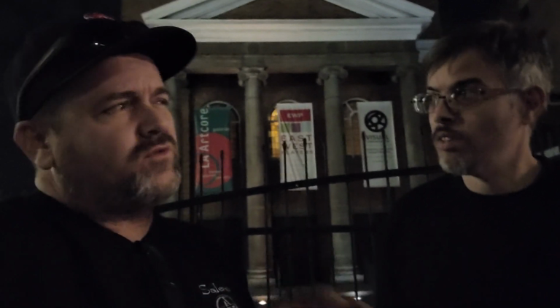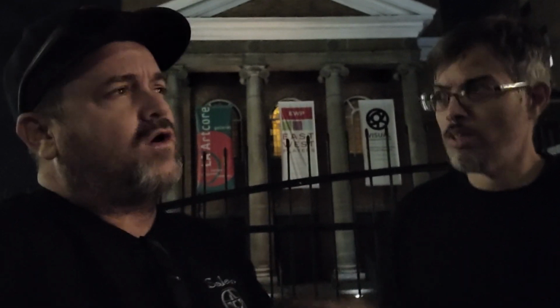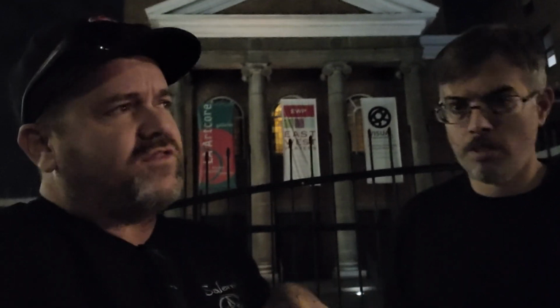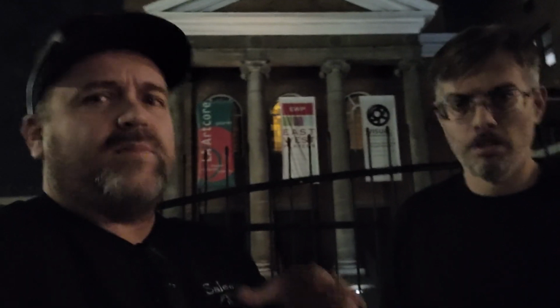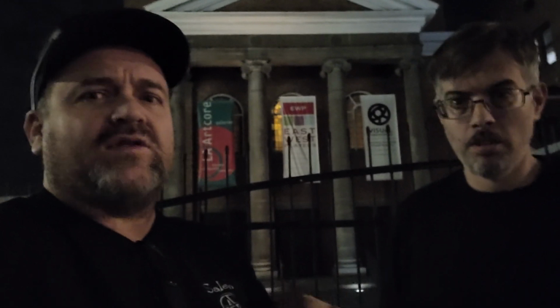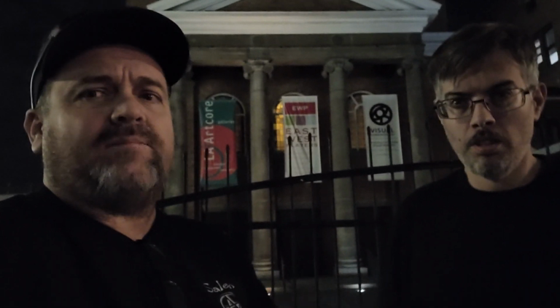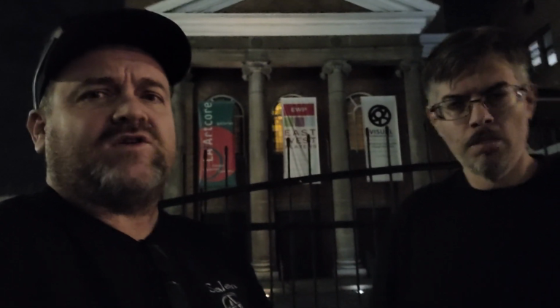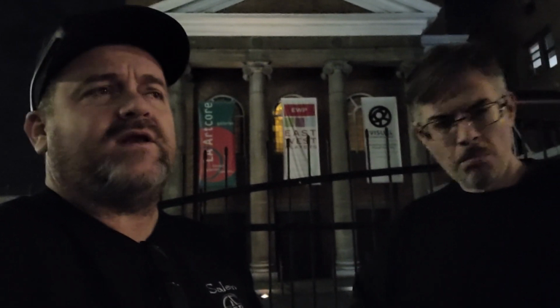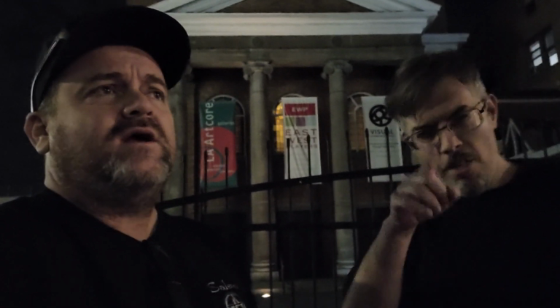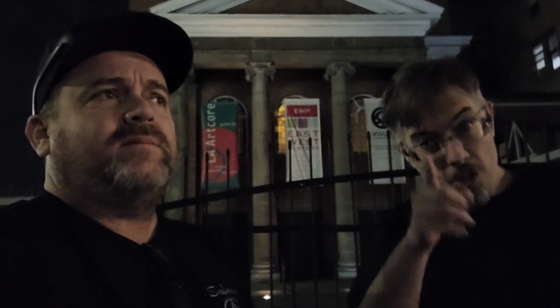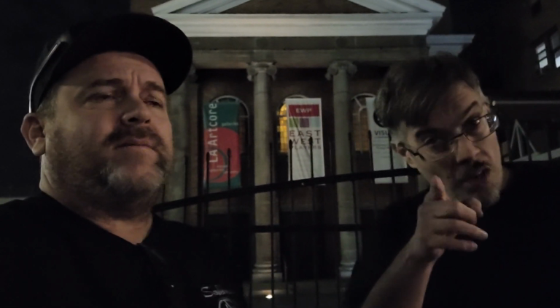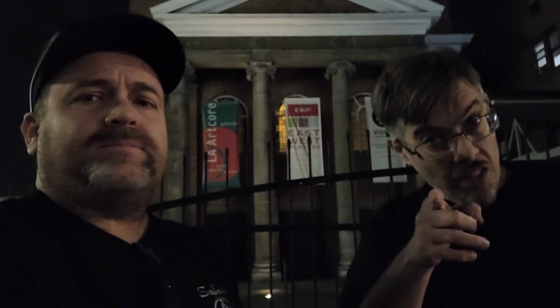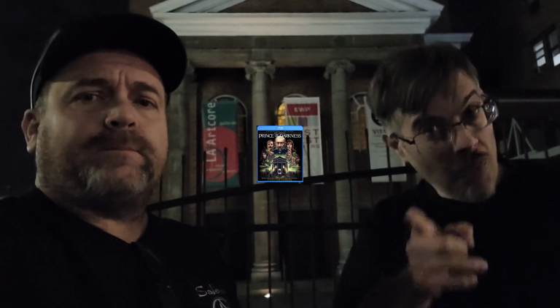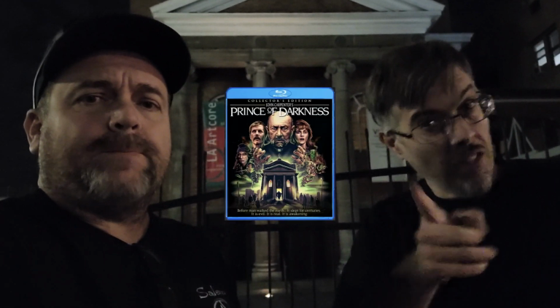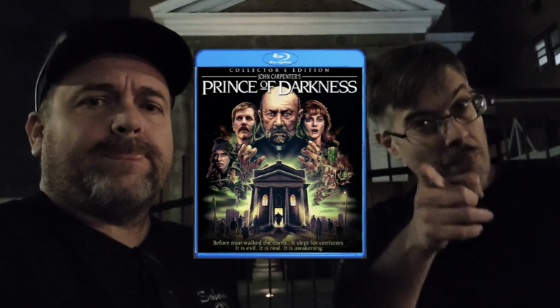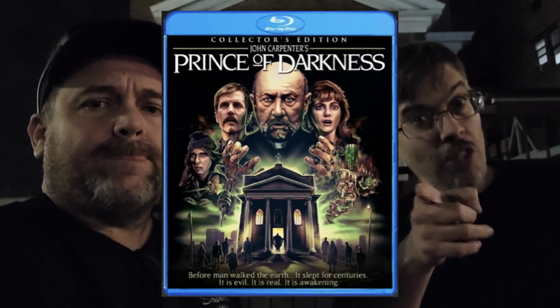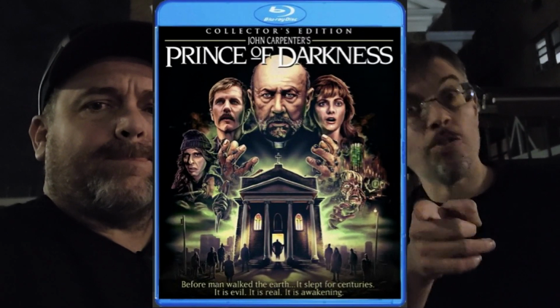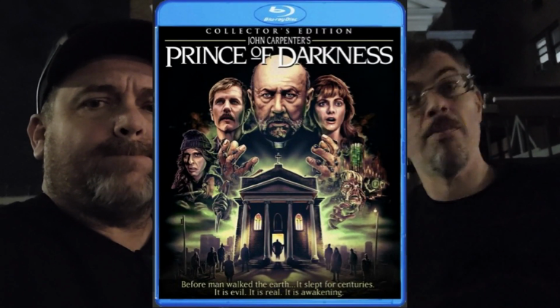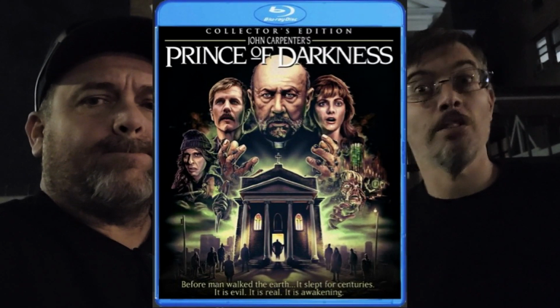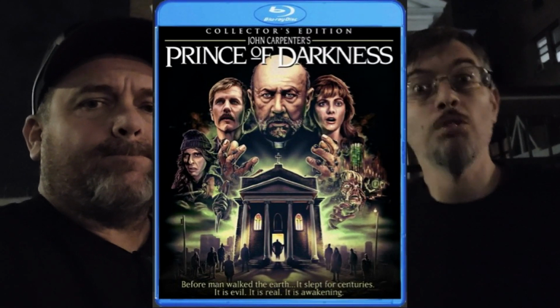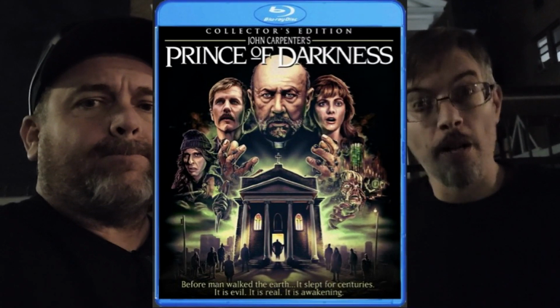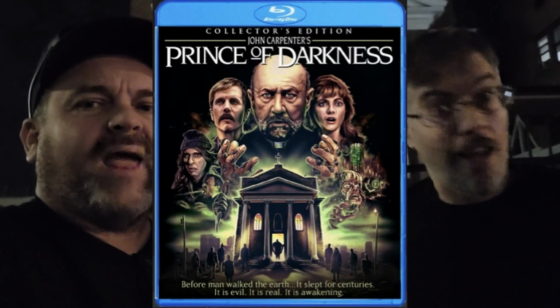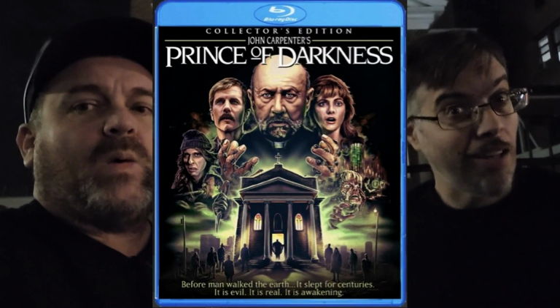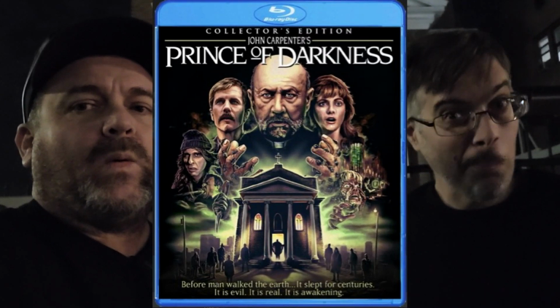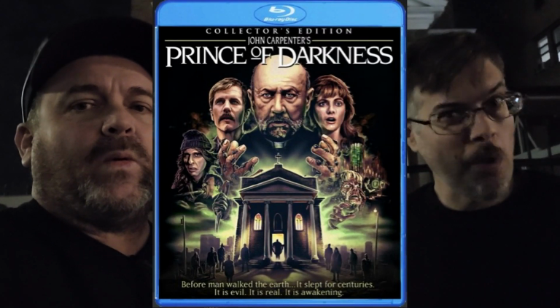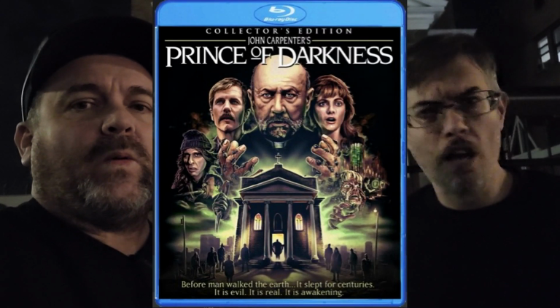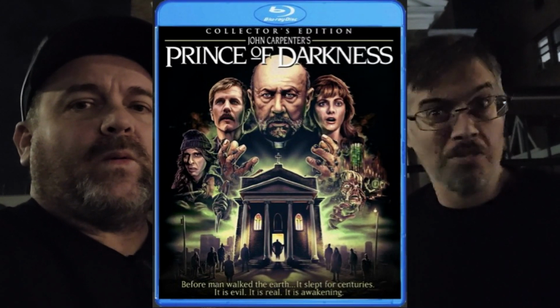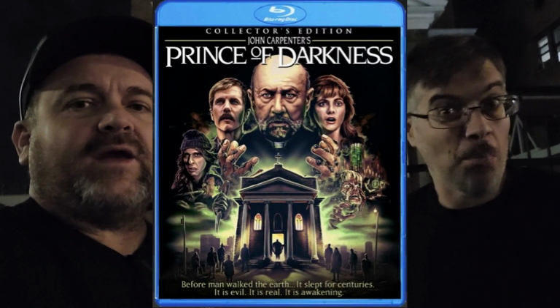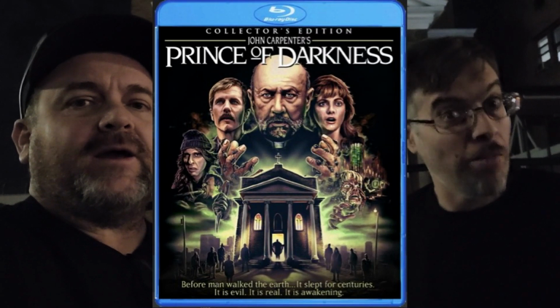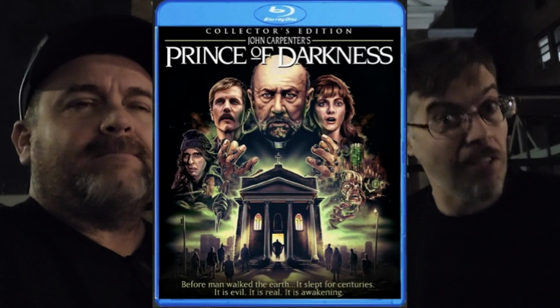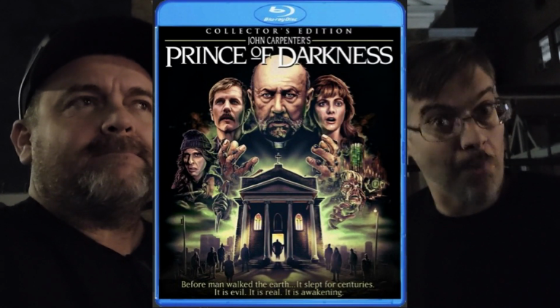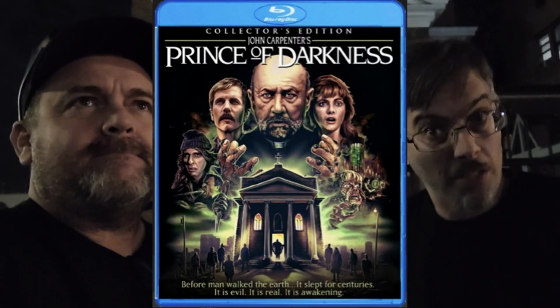It was worth the build-up to it. And if you do want to see the movie, get that bitch on Scream Factory Blu-ray. I don't know if it's out of print, but get that bitch.